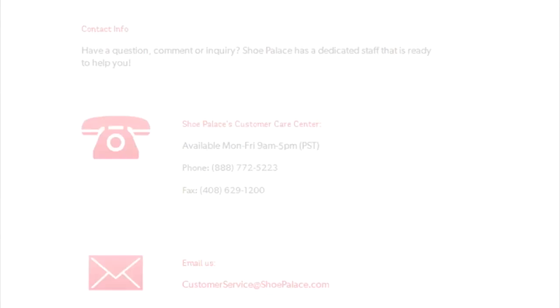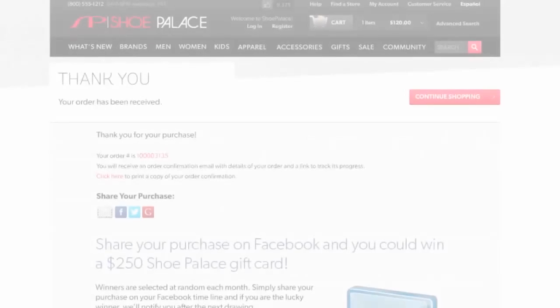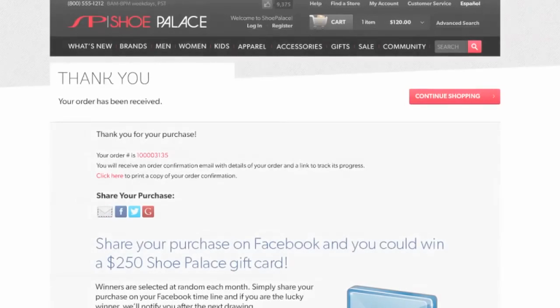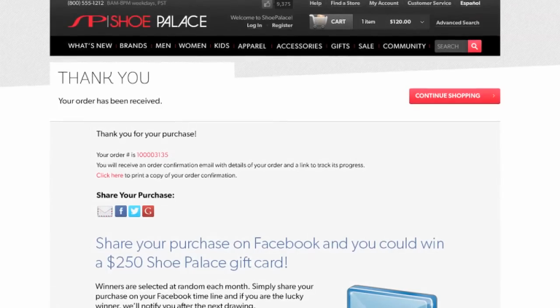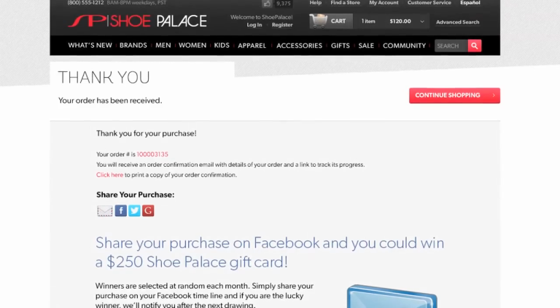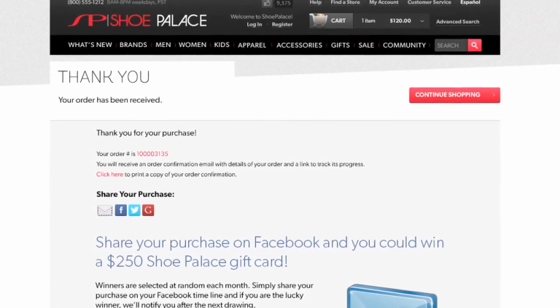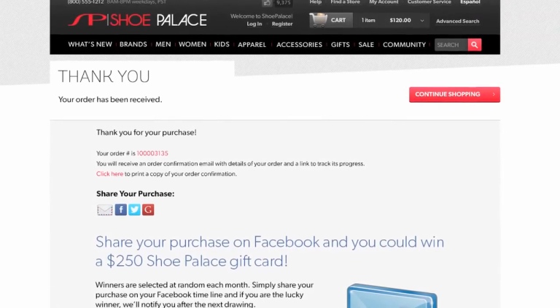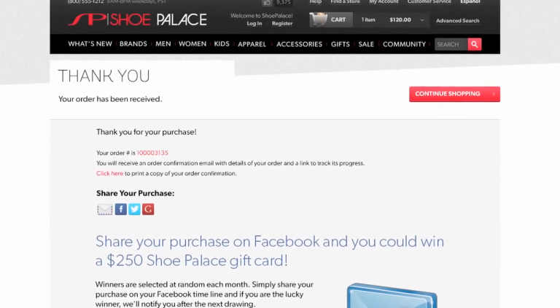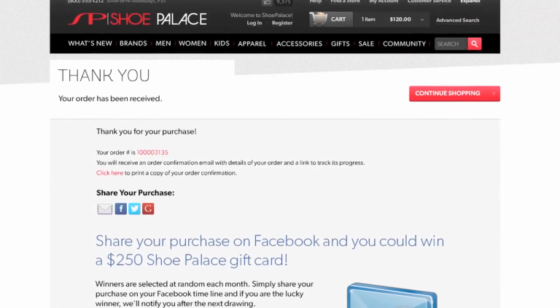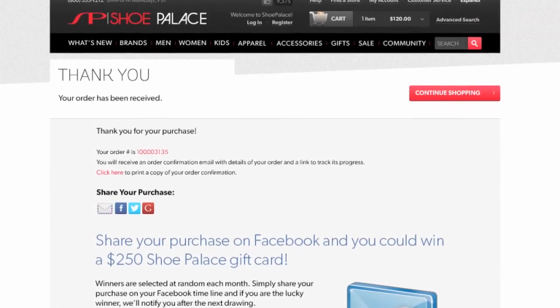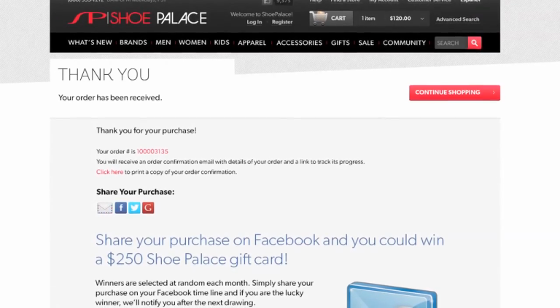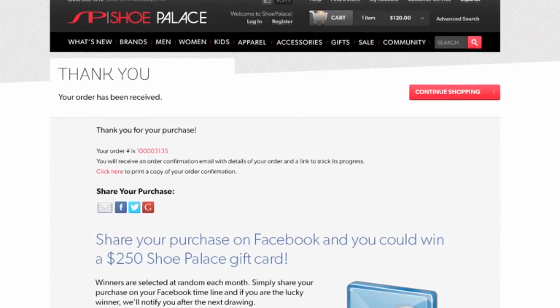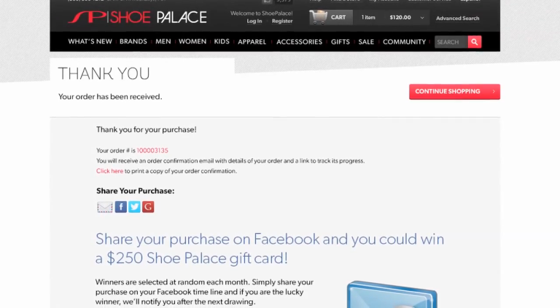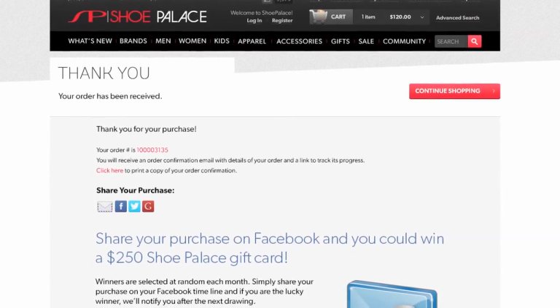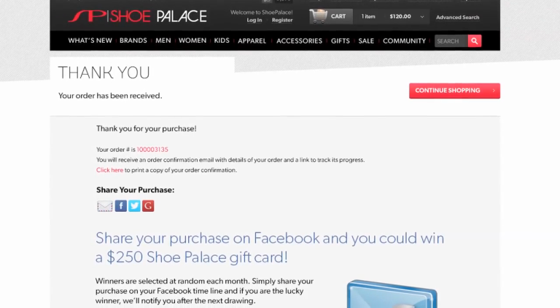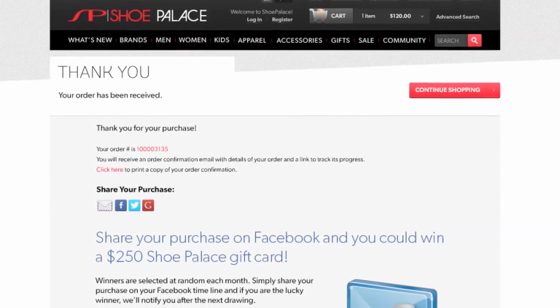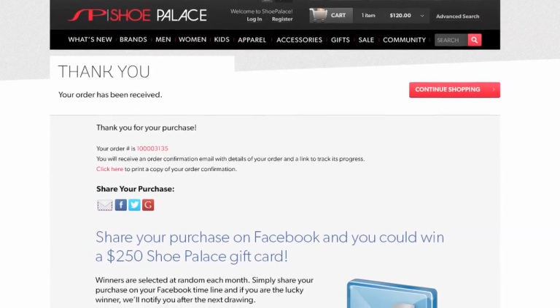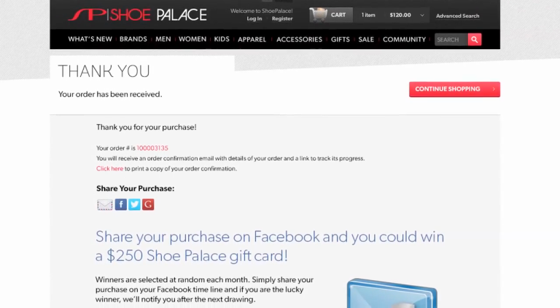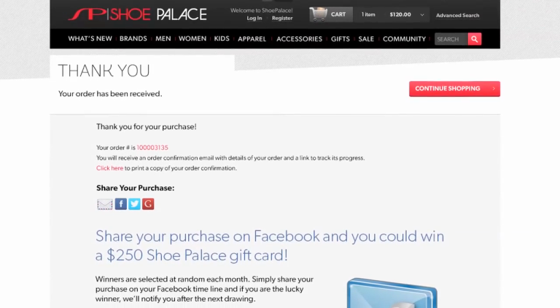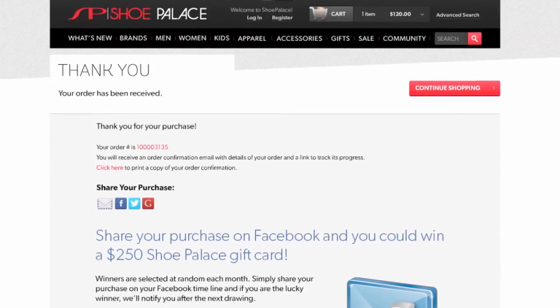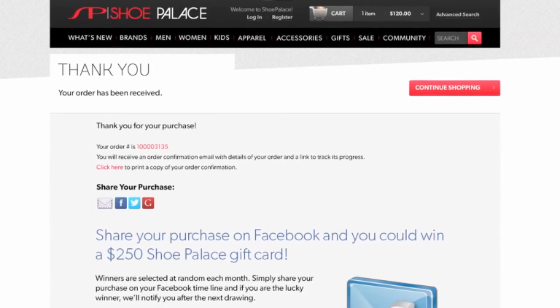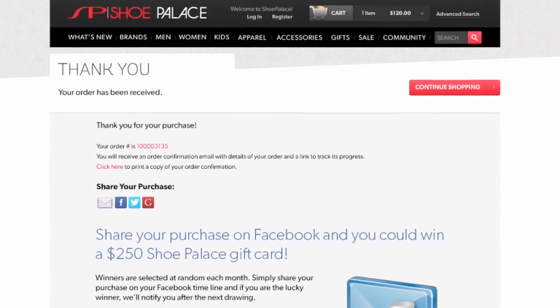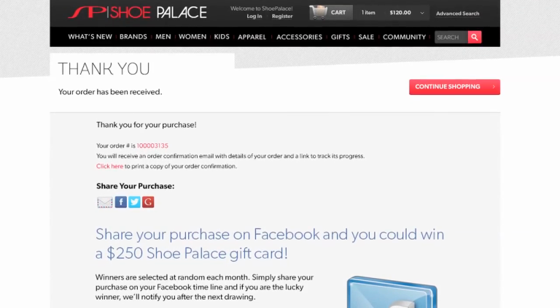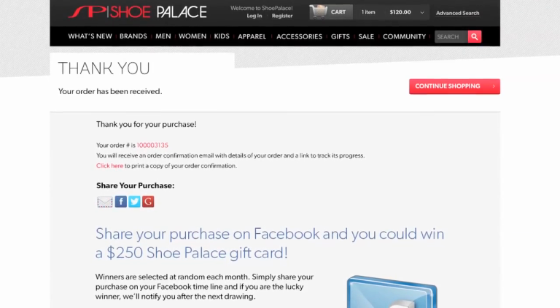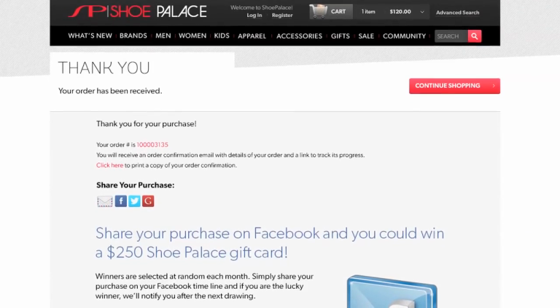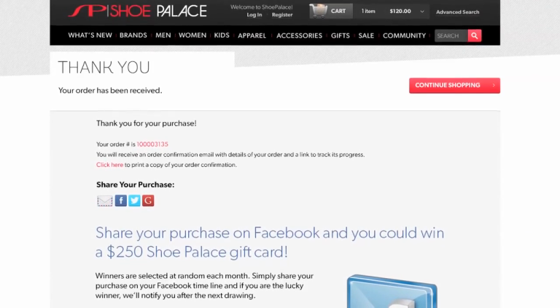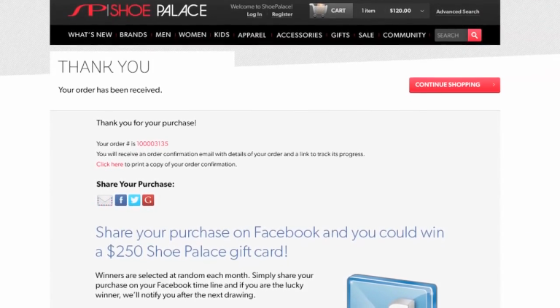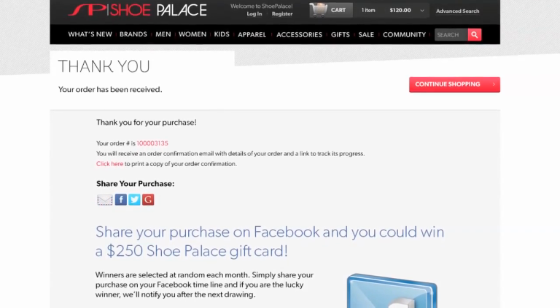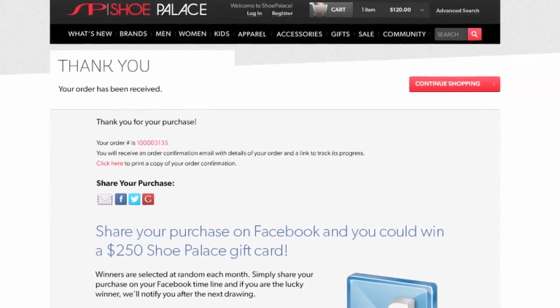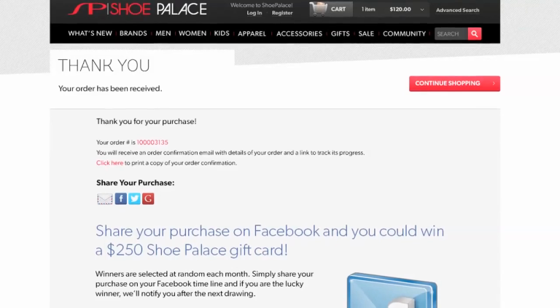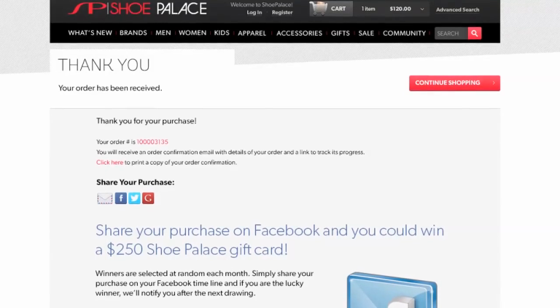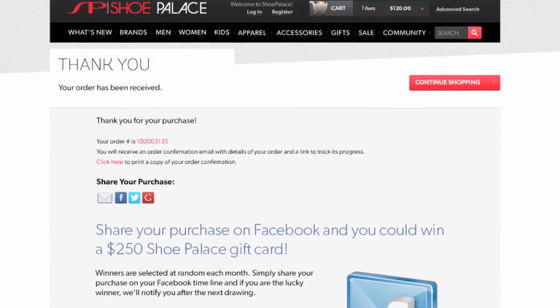Thank you for your purchase. You will receive an order confirmation email with details of your order and a link to track its progress.